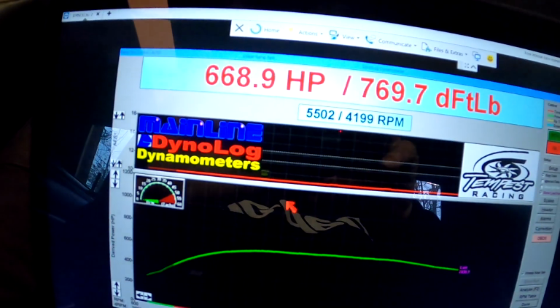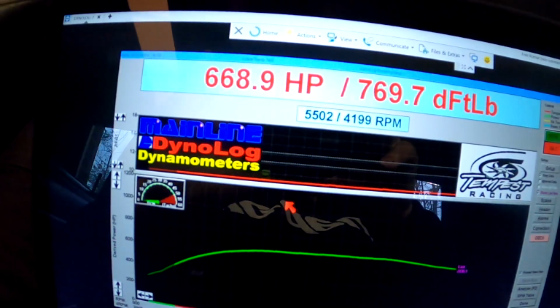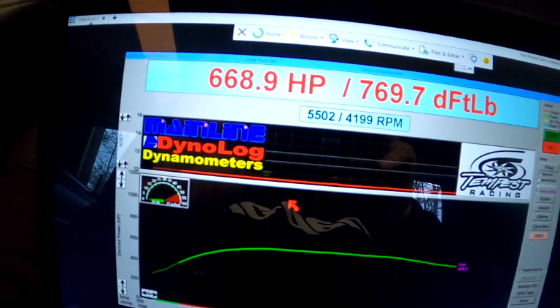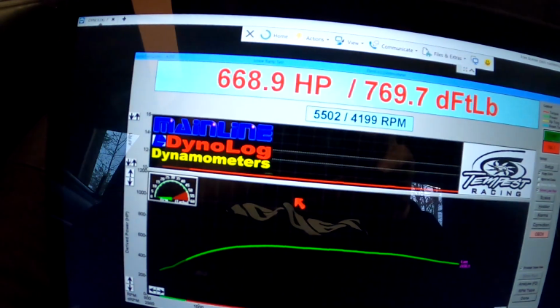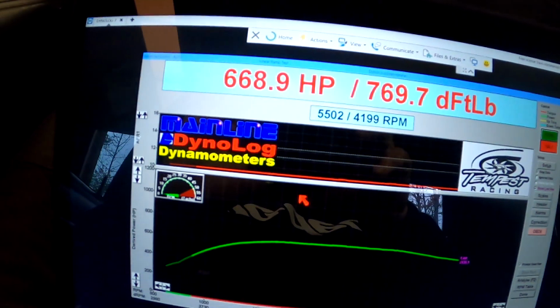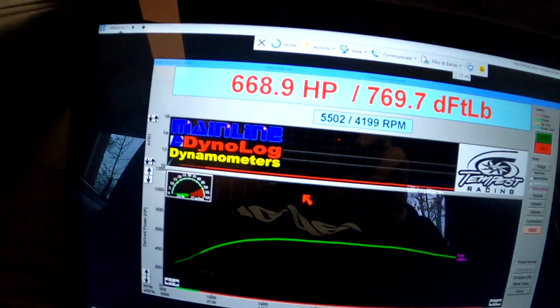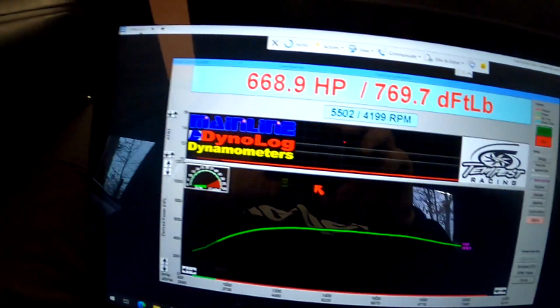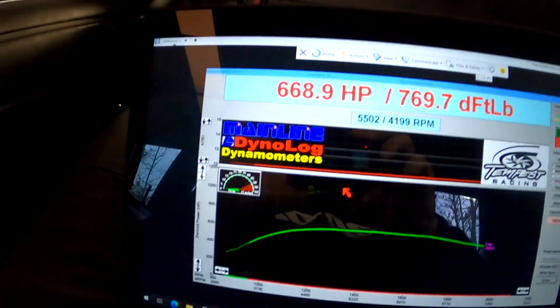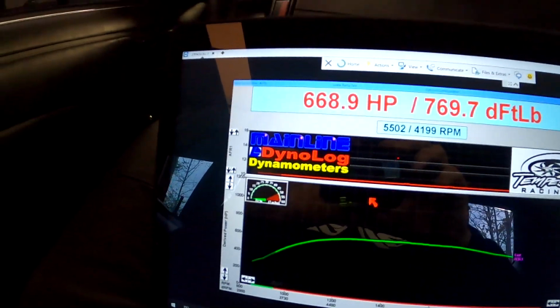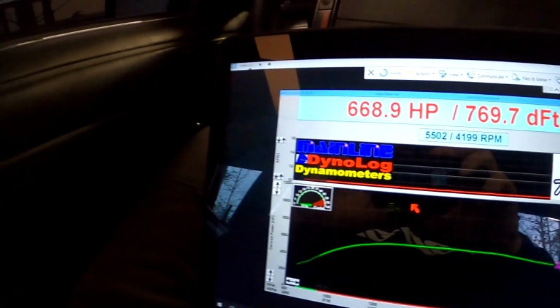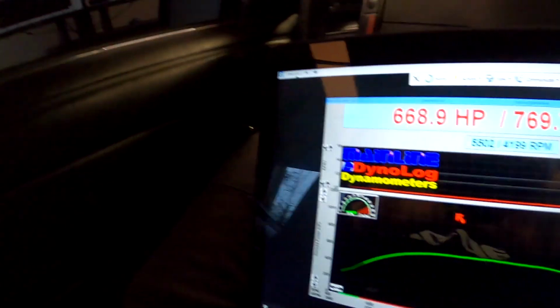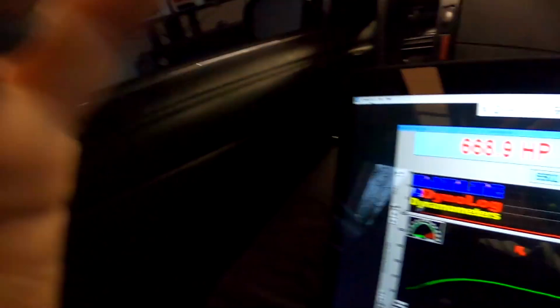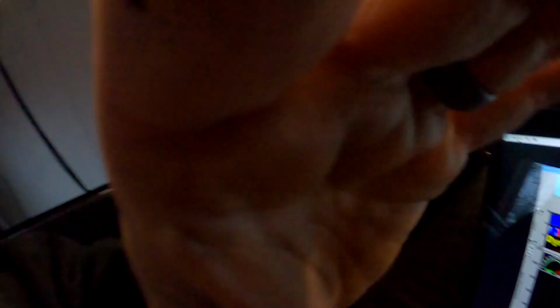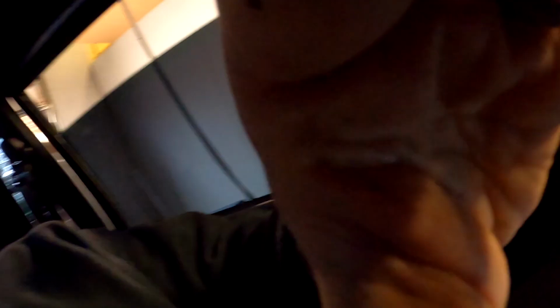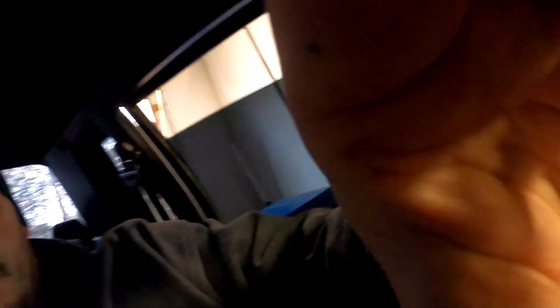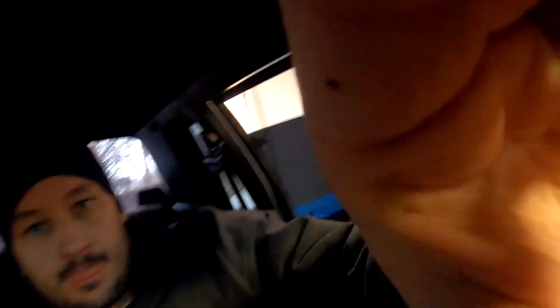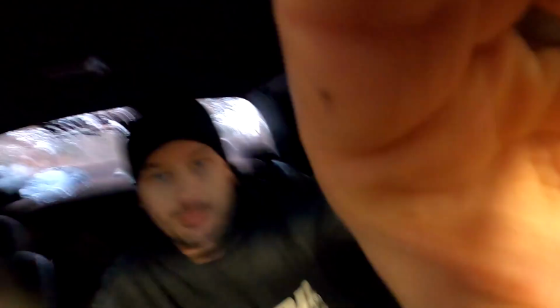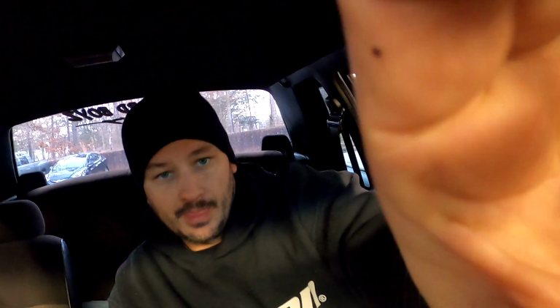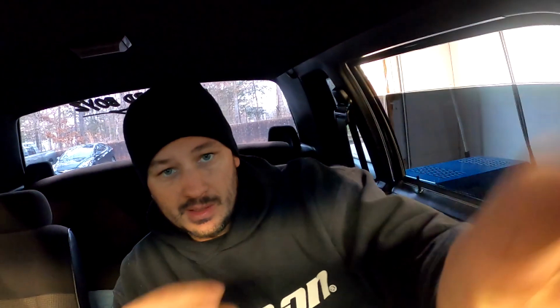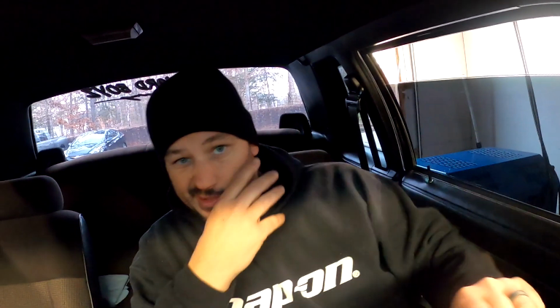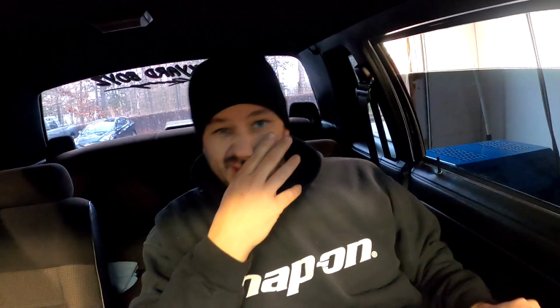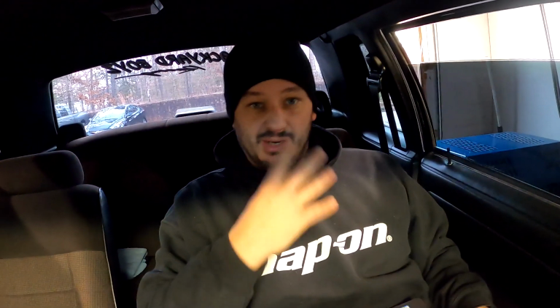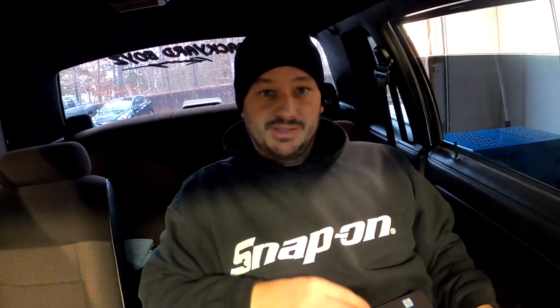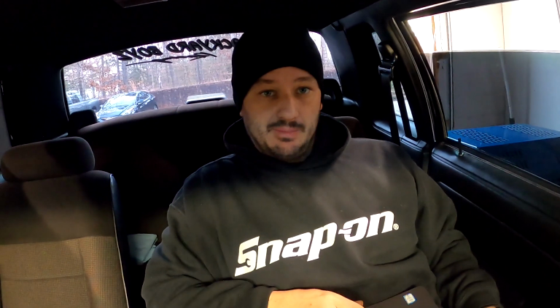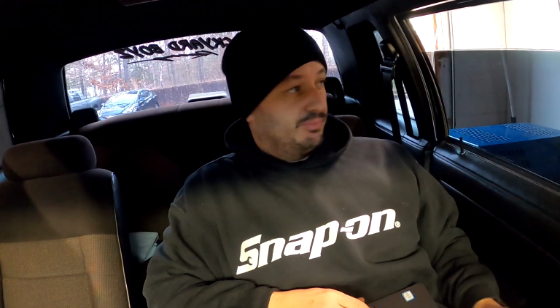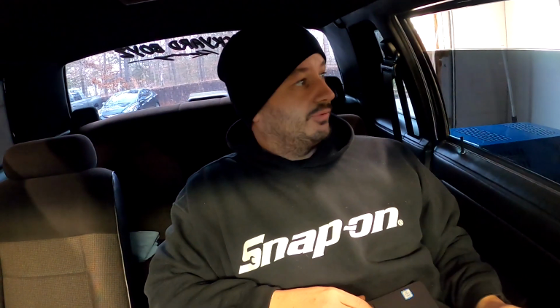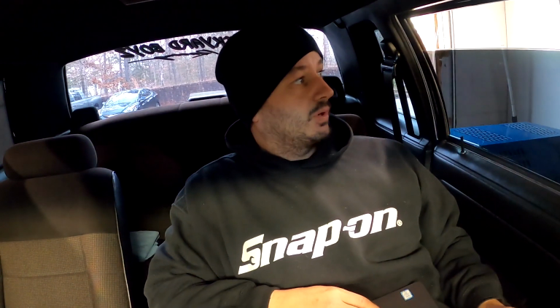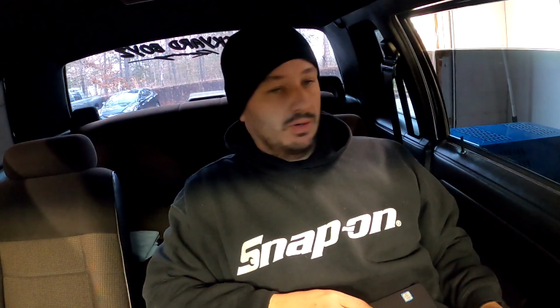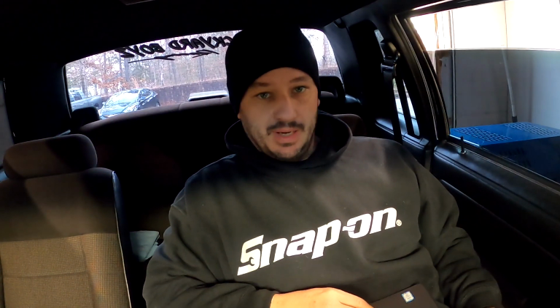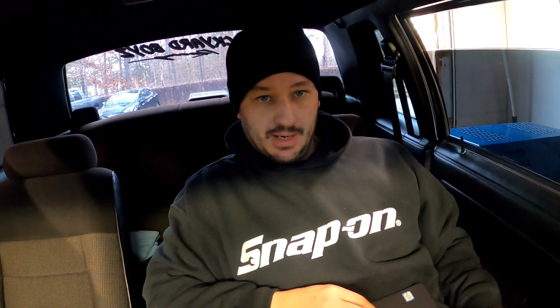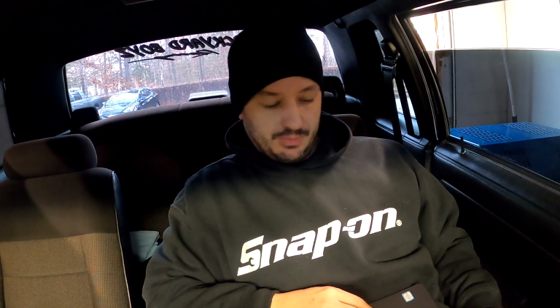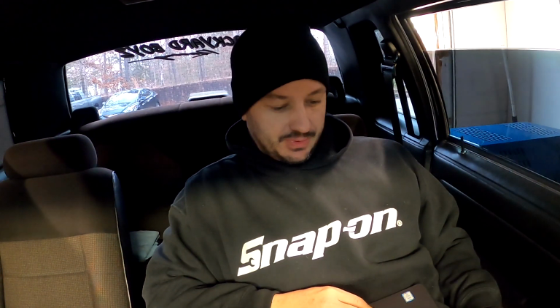668 horsepower so far. I'm going to try a little bit of timing before I go up any higher on the boost.